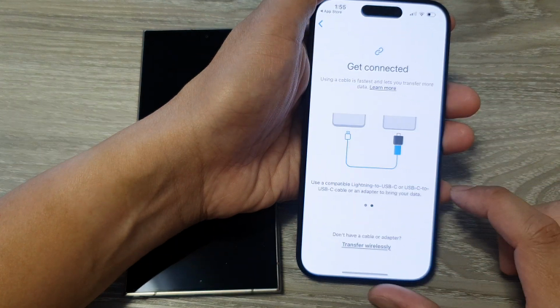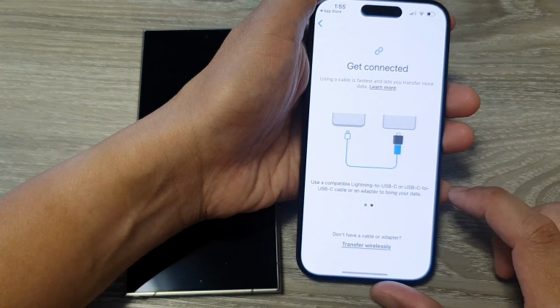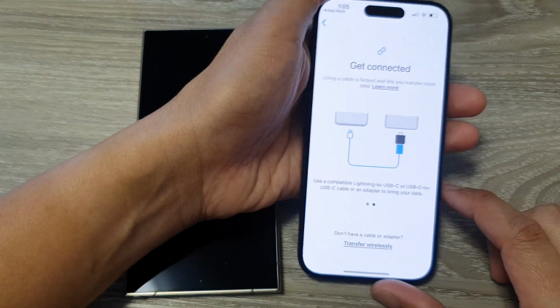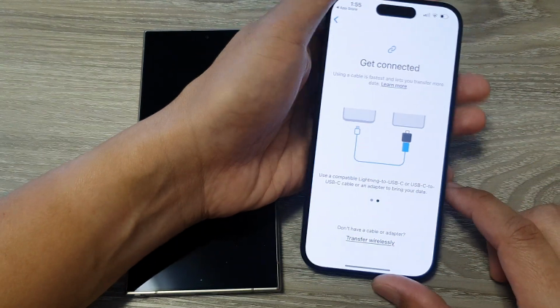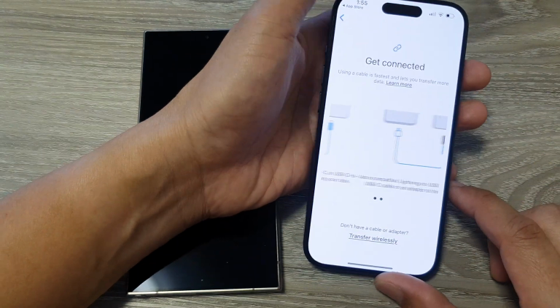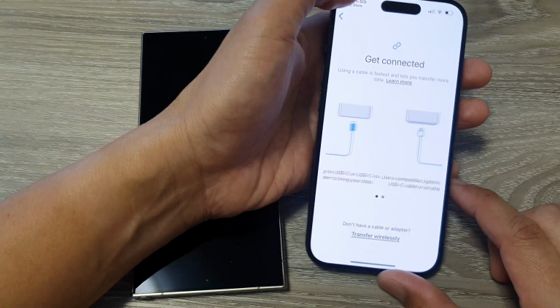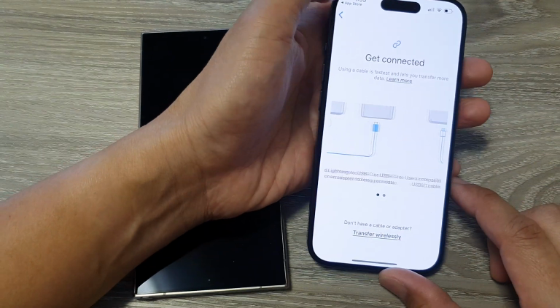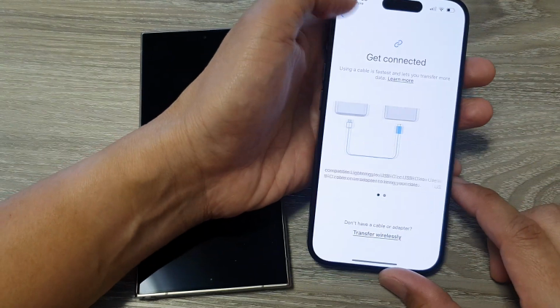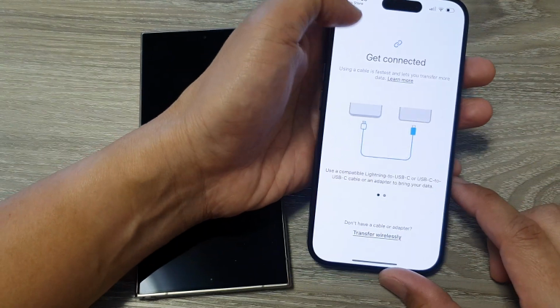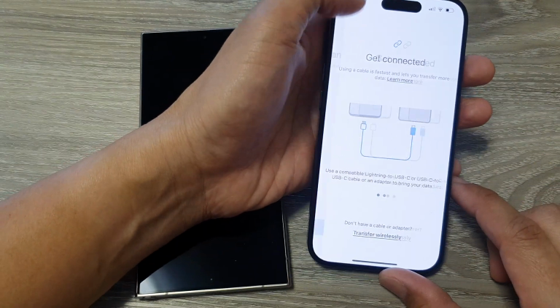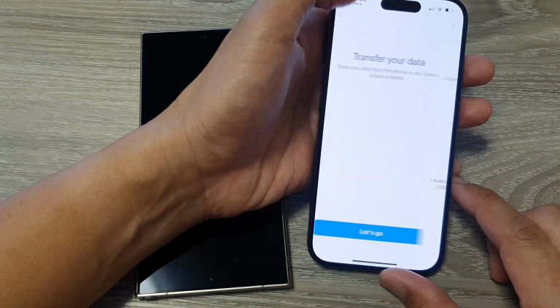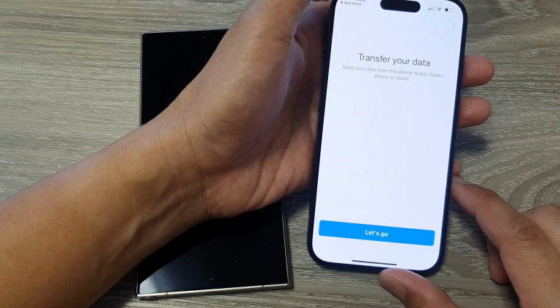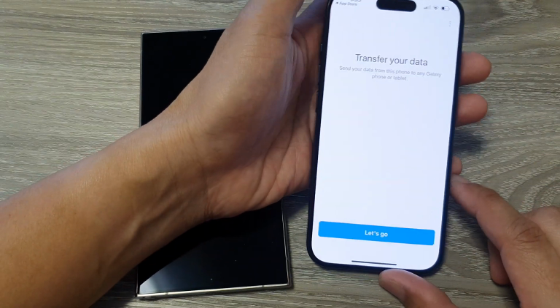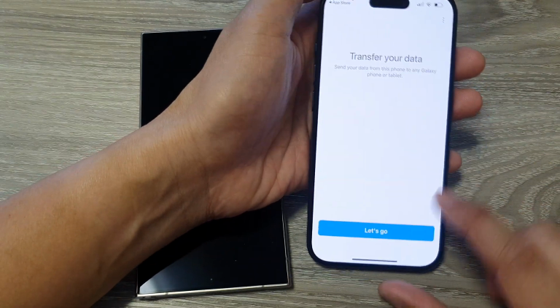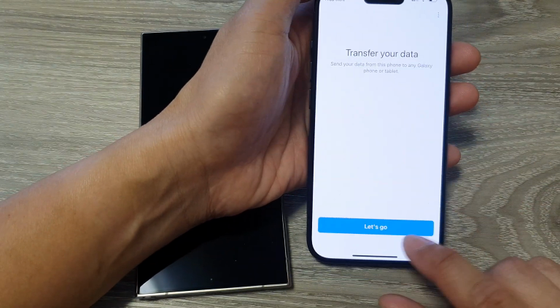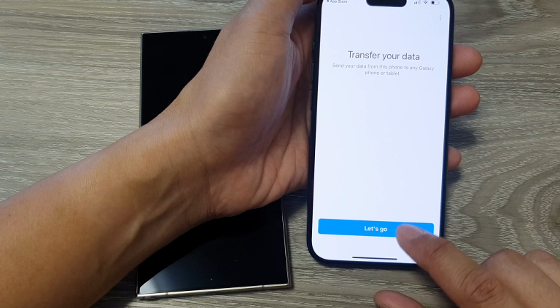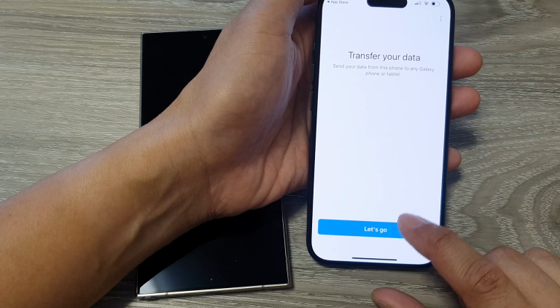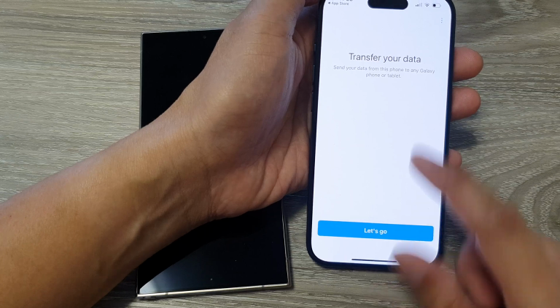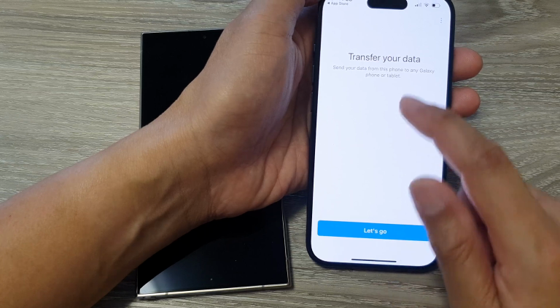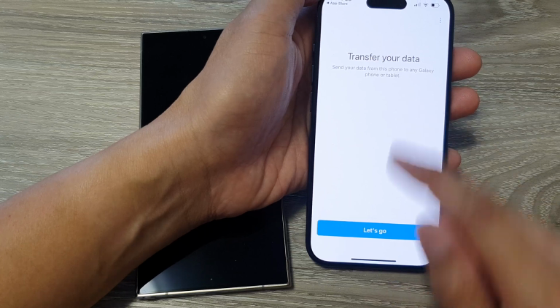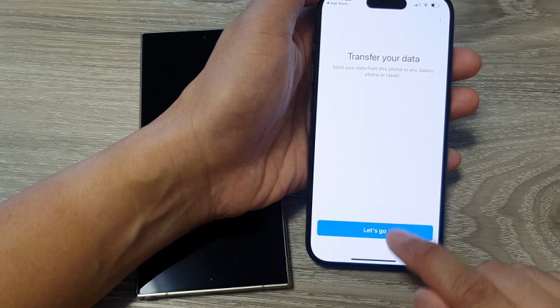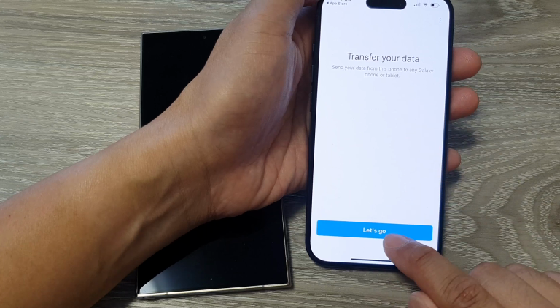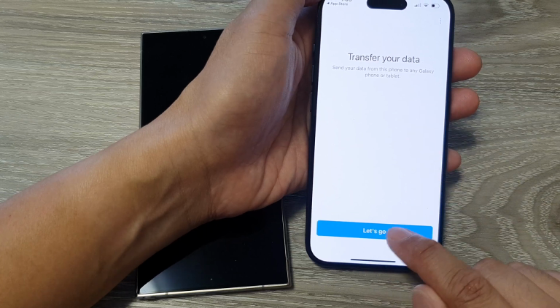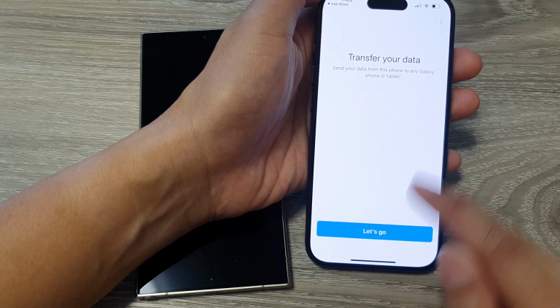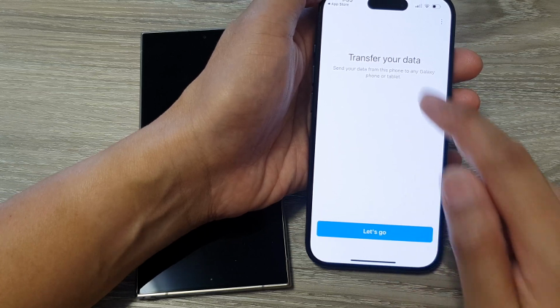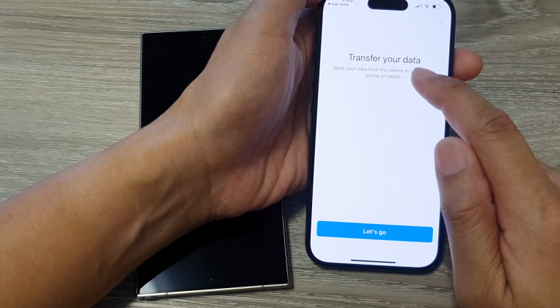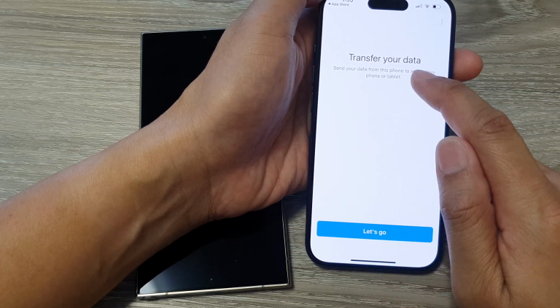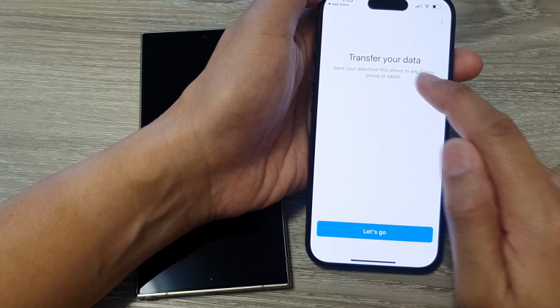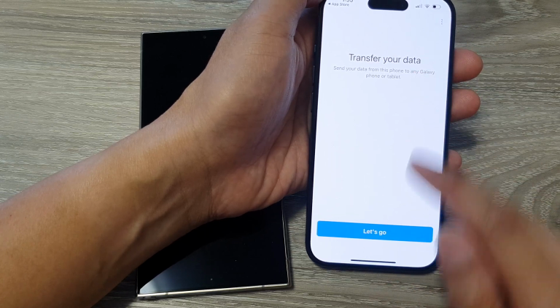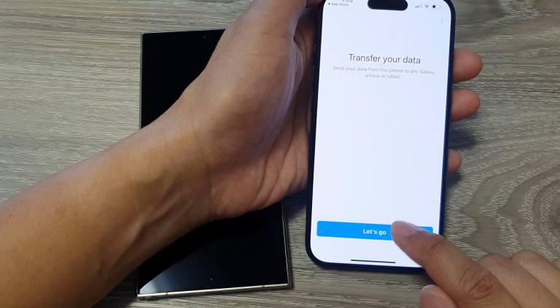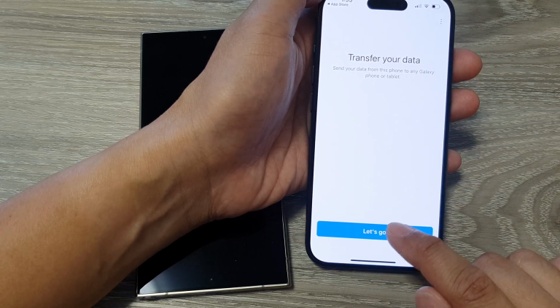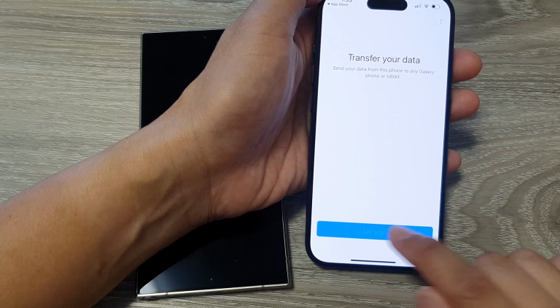Once you open it, it should say 'Let's Go.' Tap on 'Let's Go' to transfer your data over.